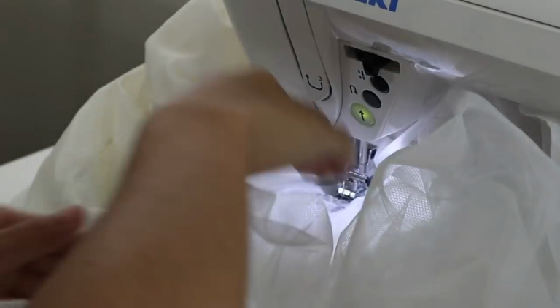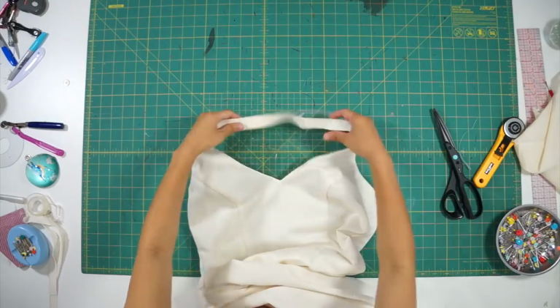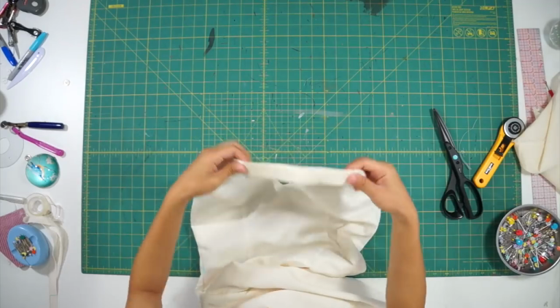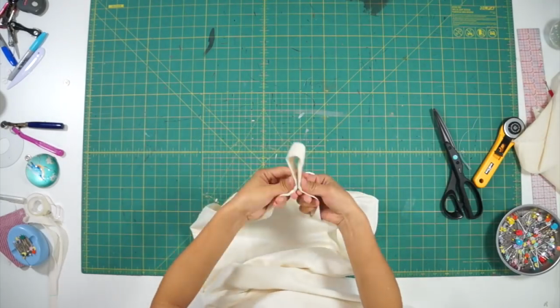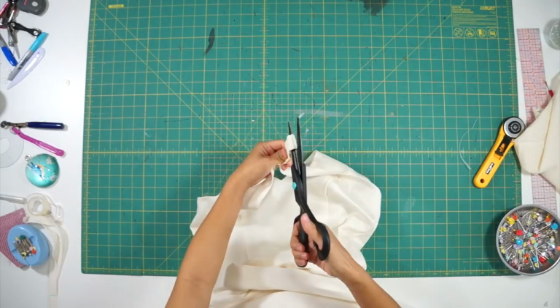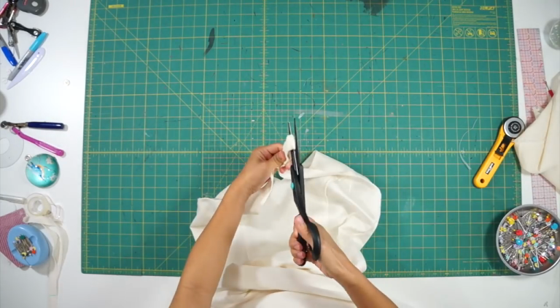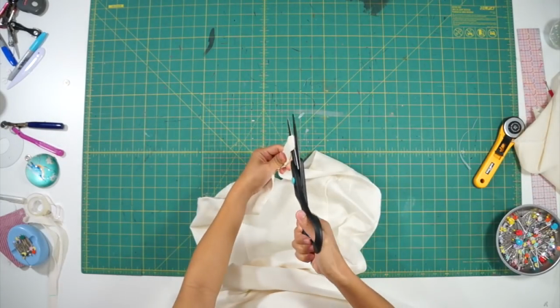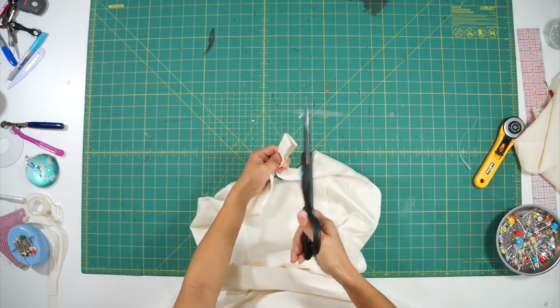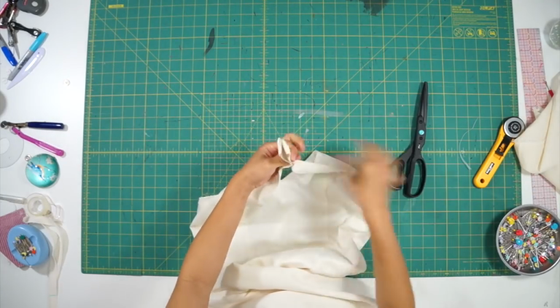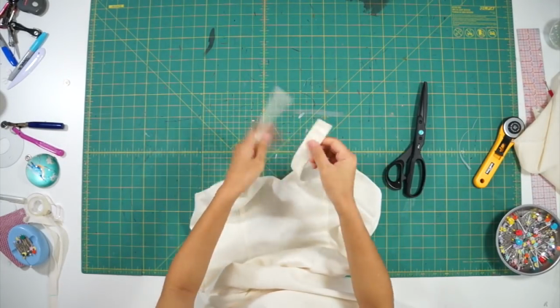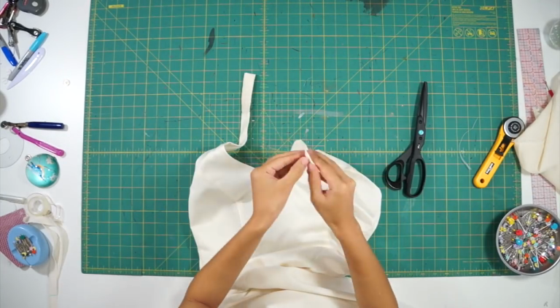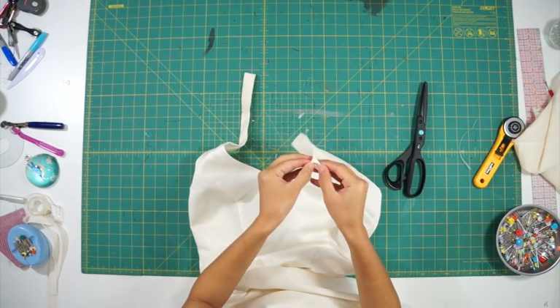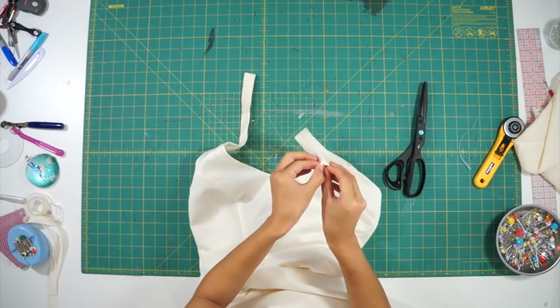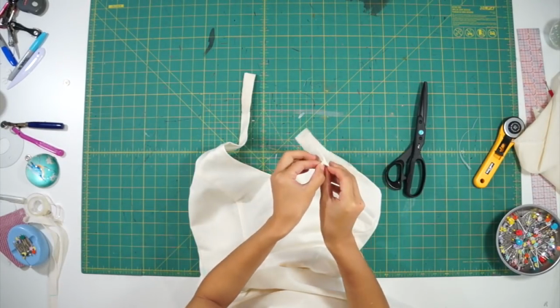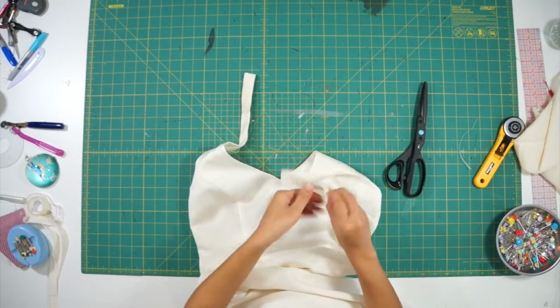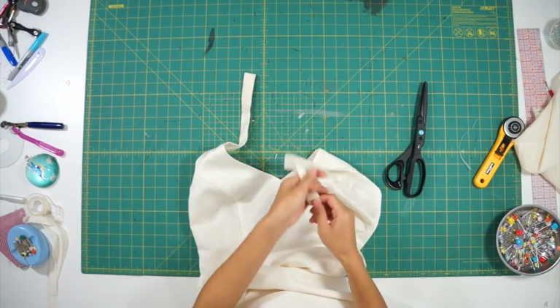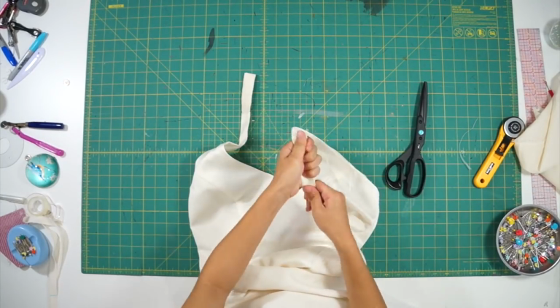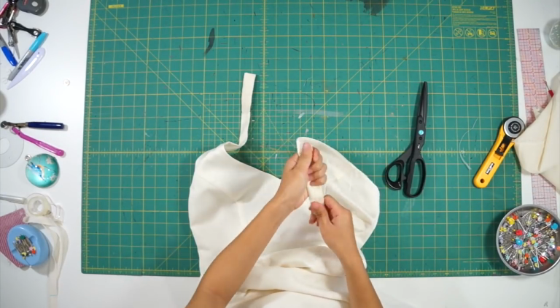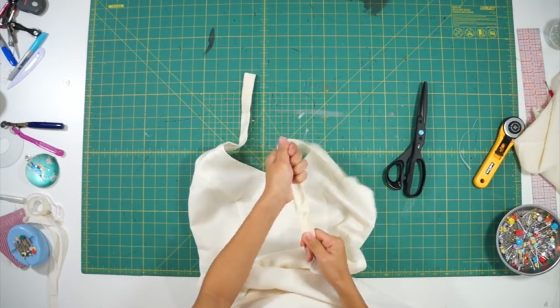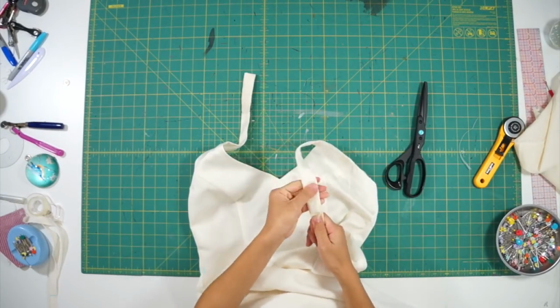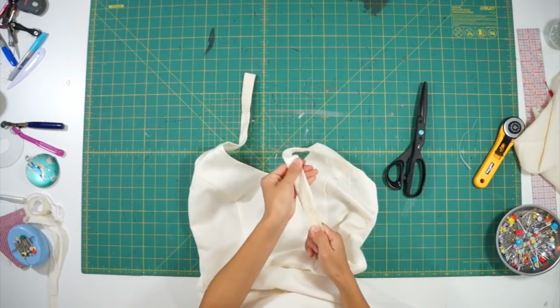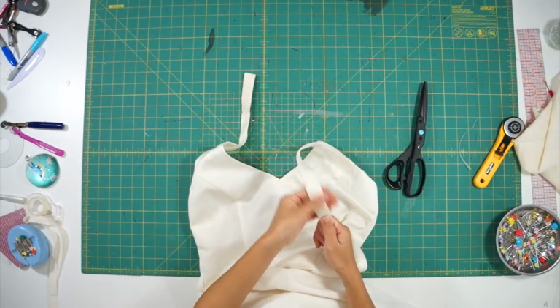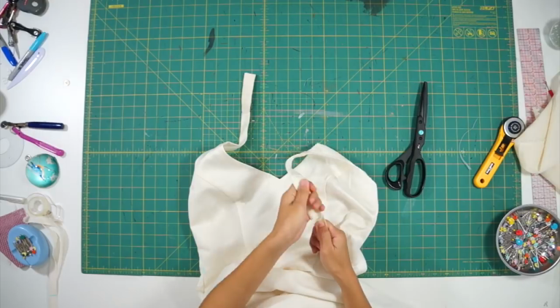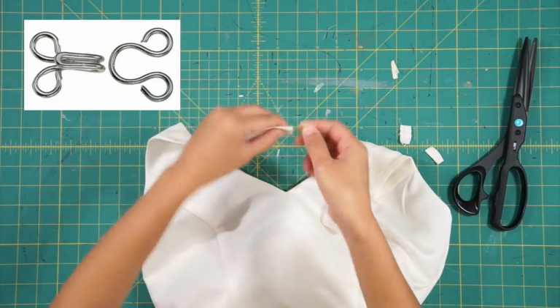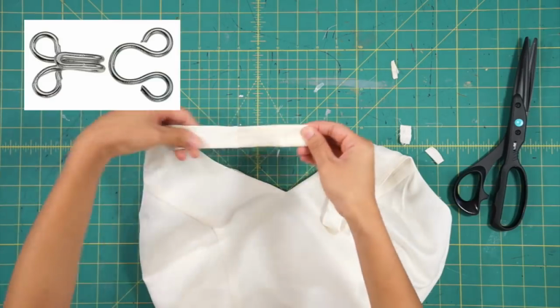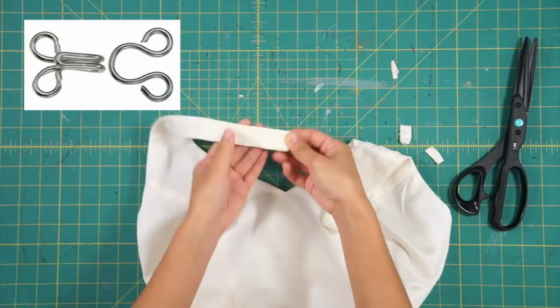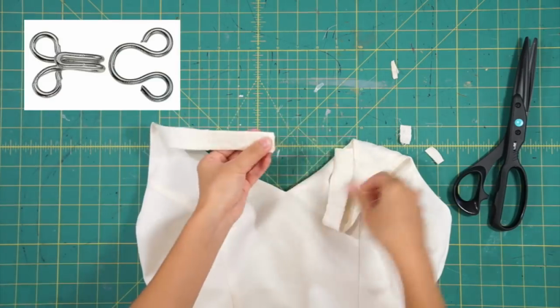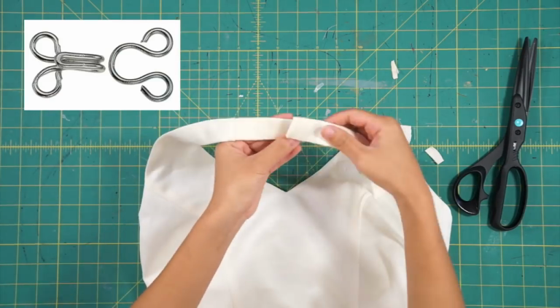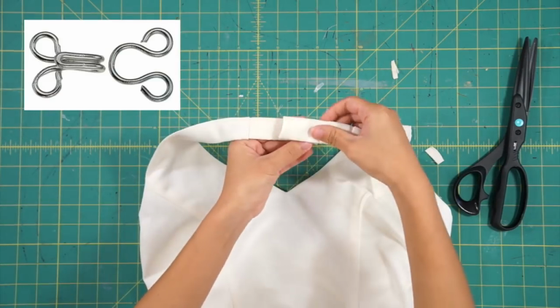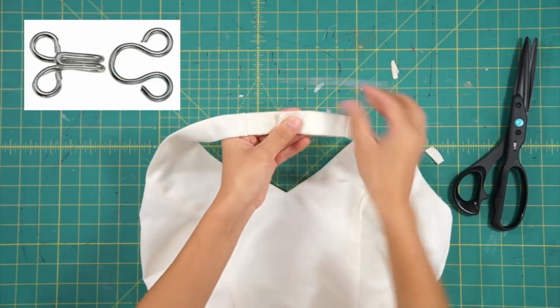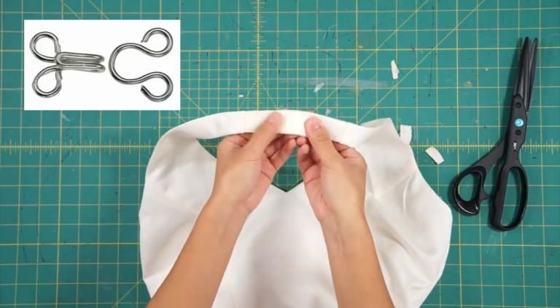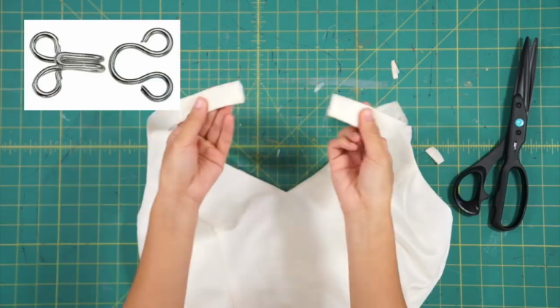The halter neck needed to be a little tighter on me, so I shortened the straps and sewed hook and eyes to attach the band together.